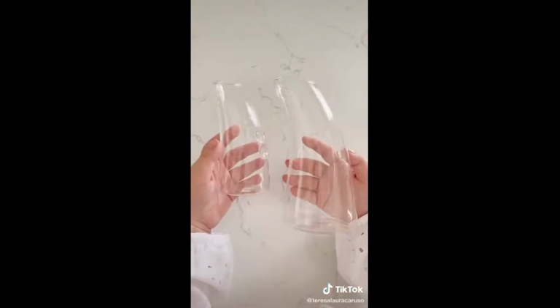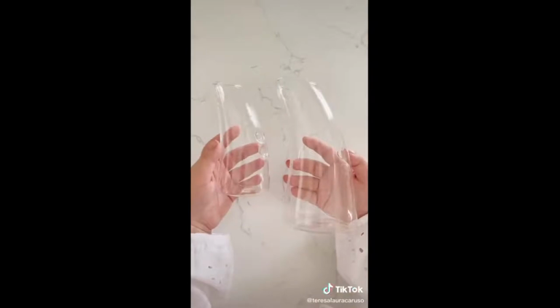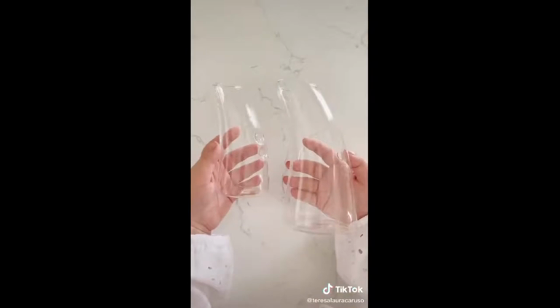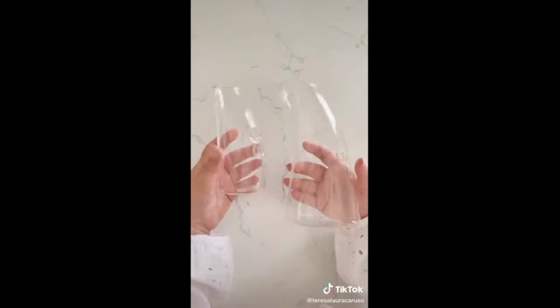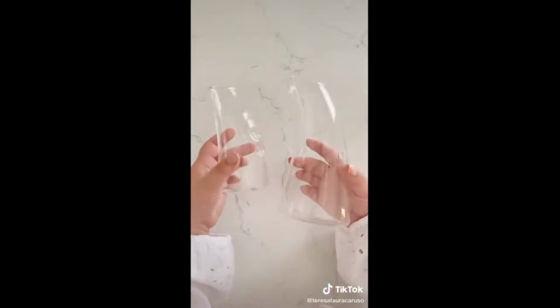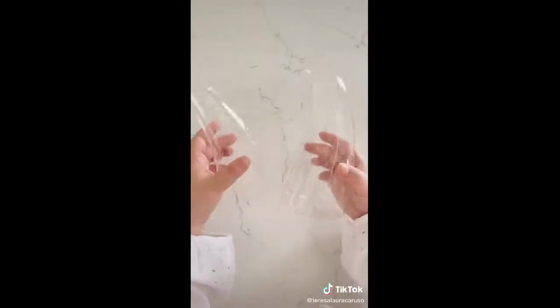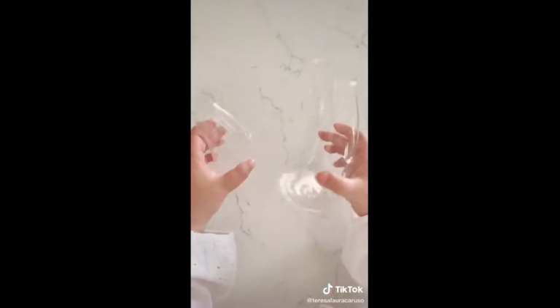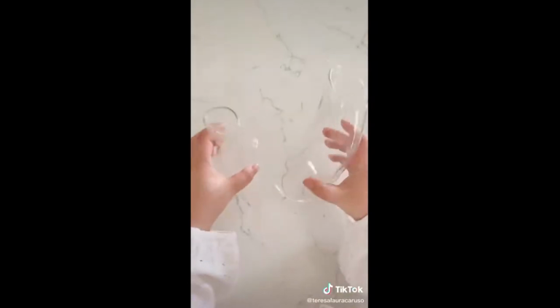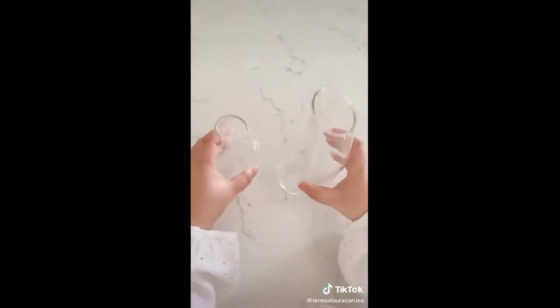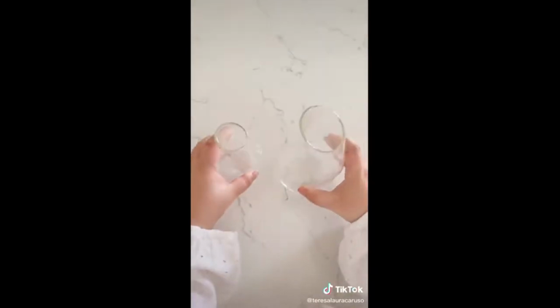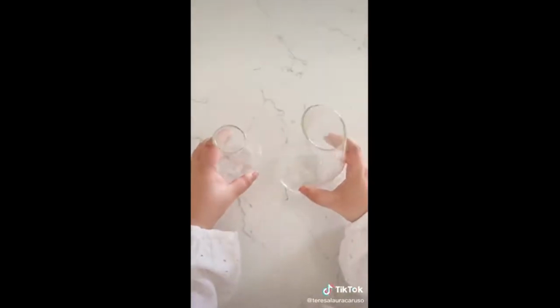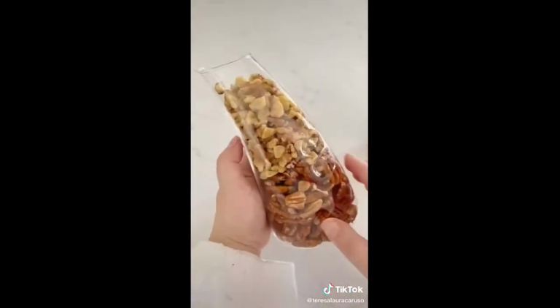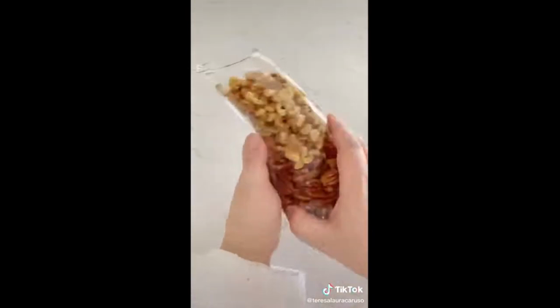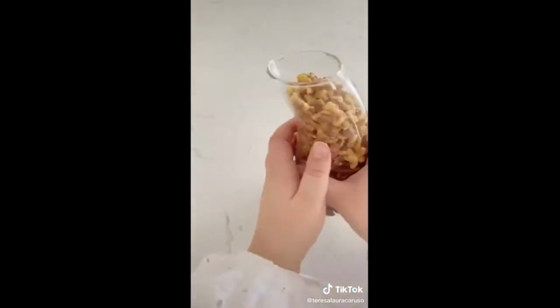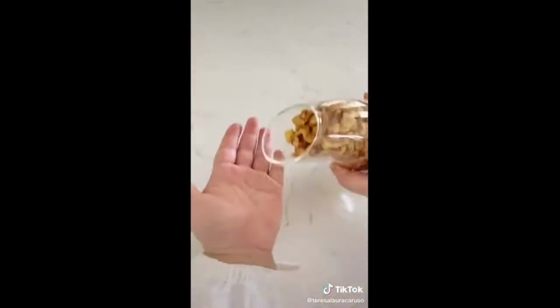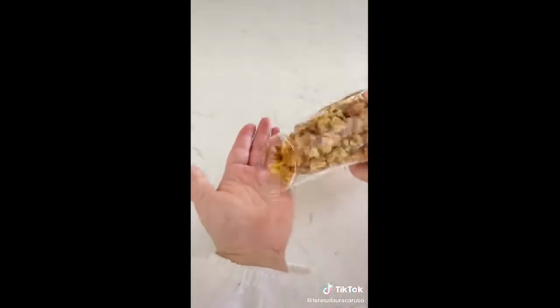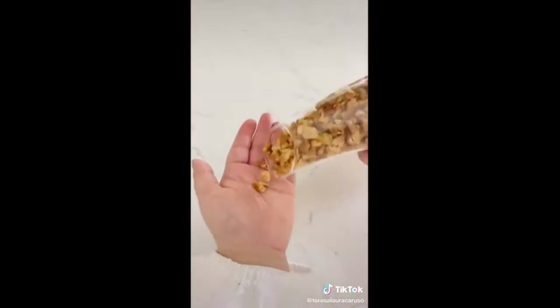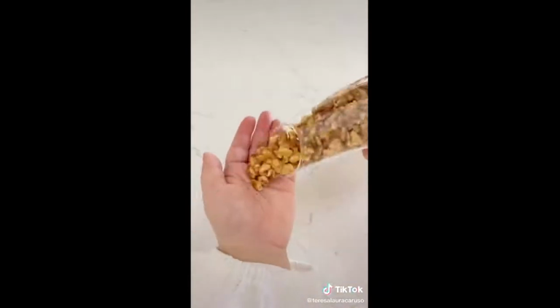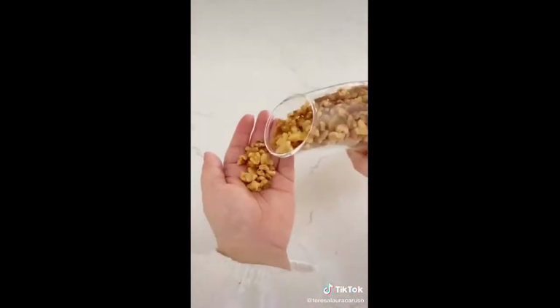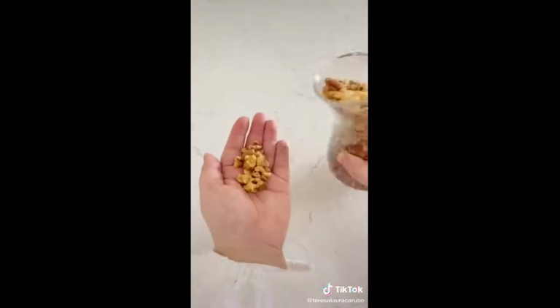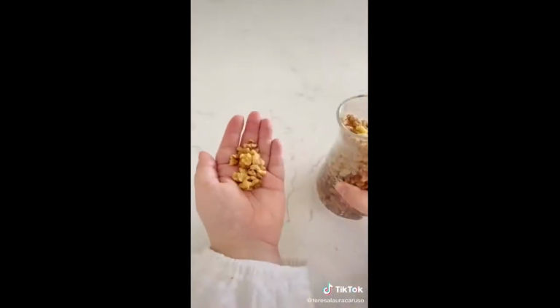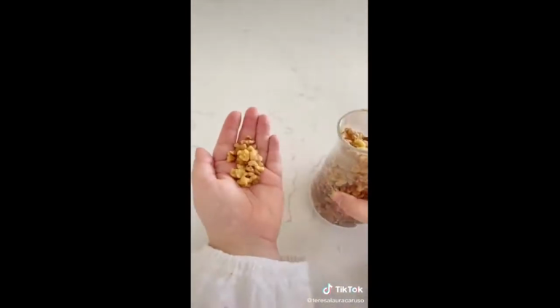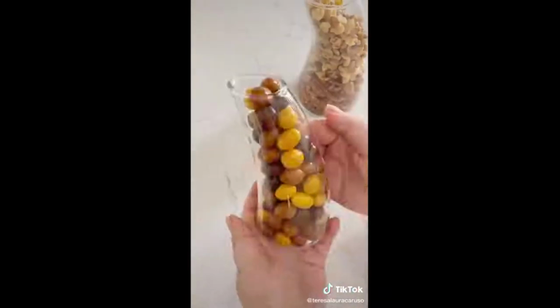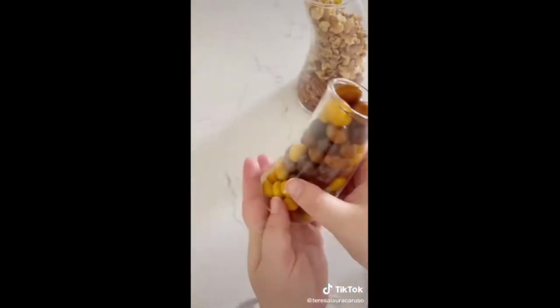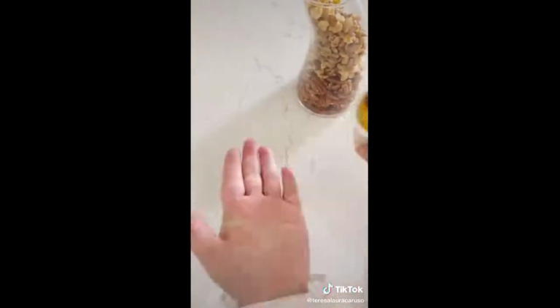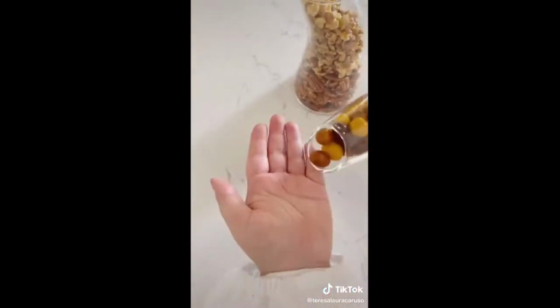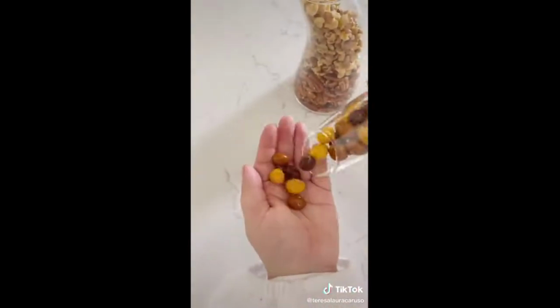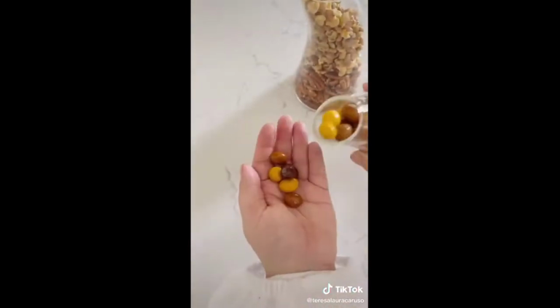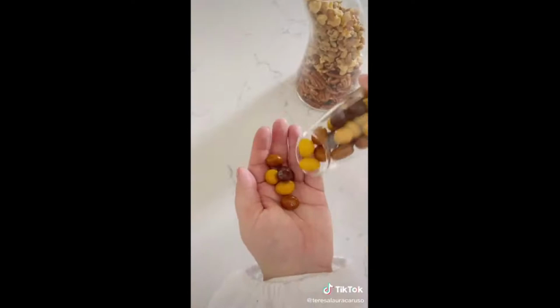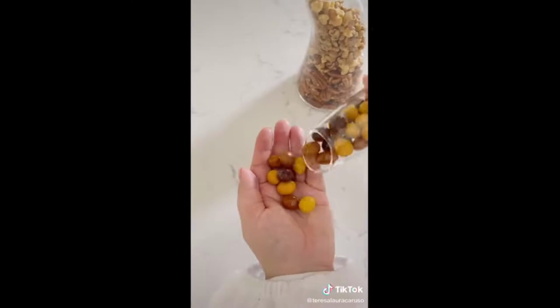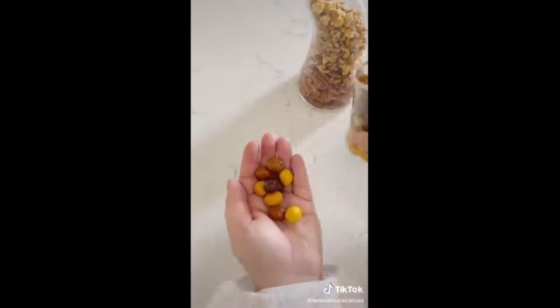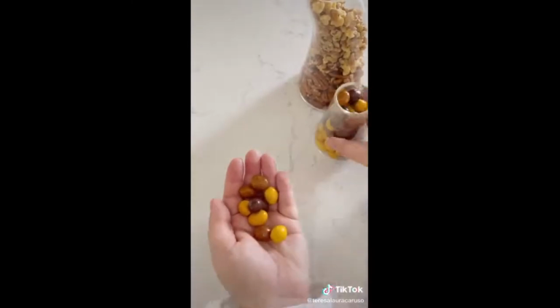And last up are these glasses designed for serving snacks. Instead of having everyone's hands inside the snack bowls, these allow you to pour the snack directly into the hand.